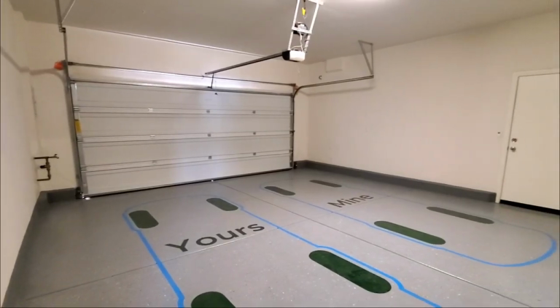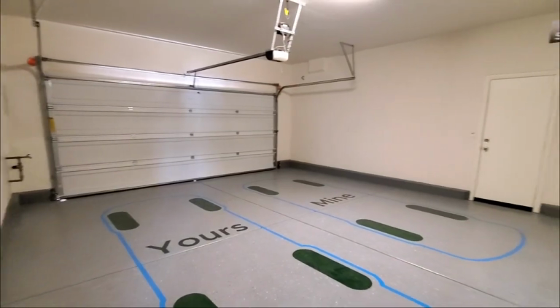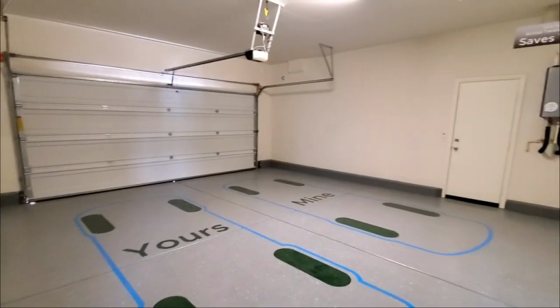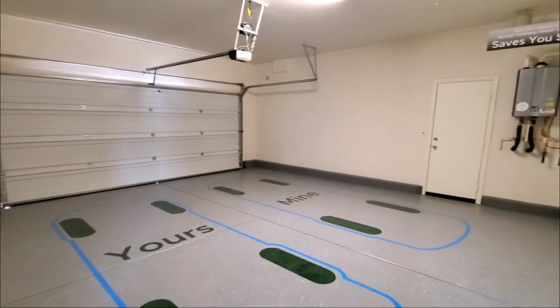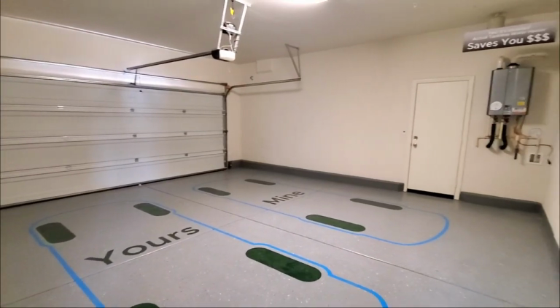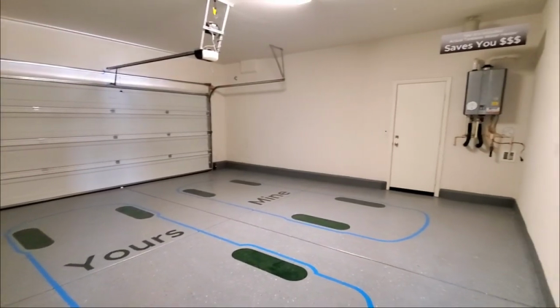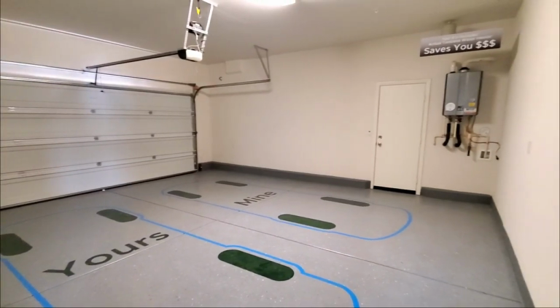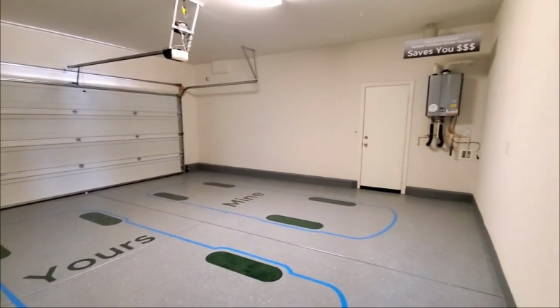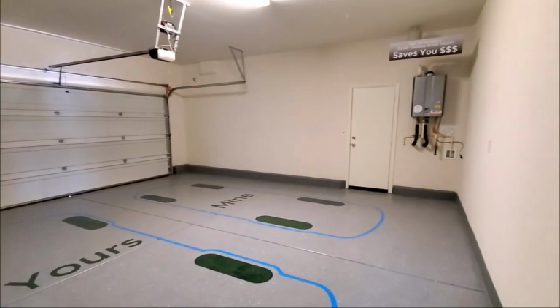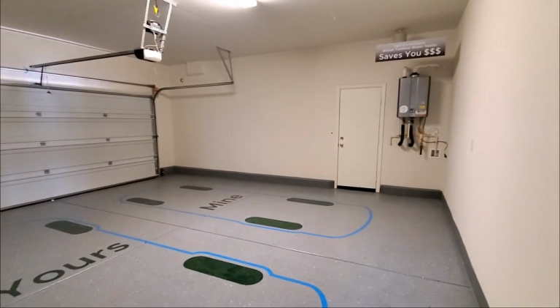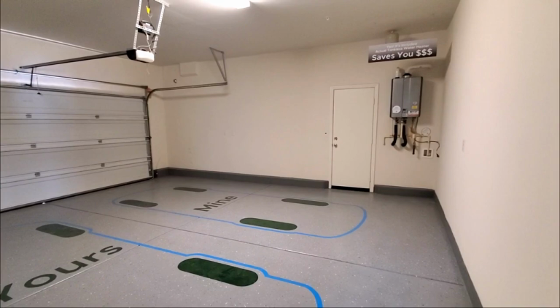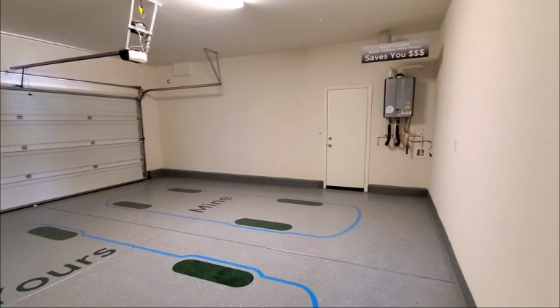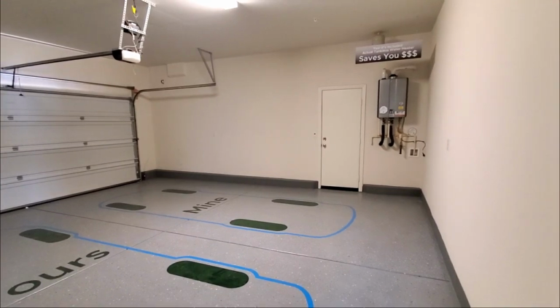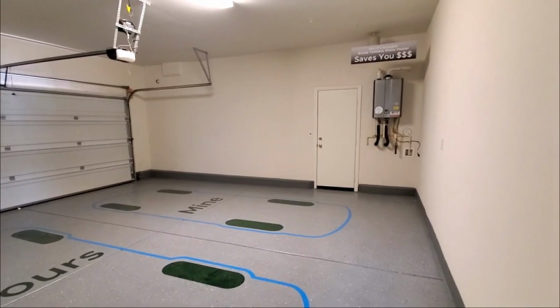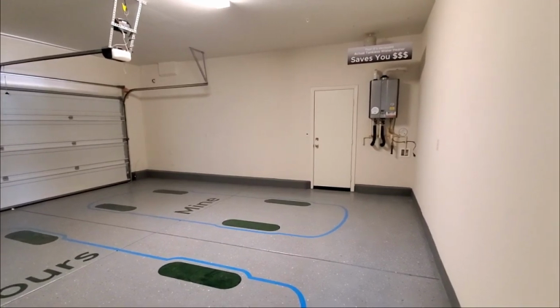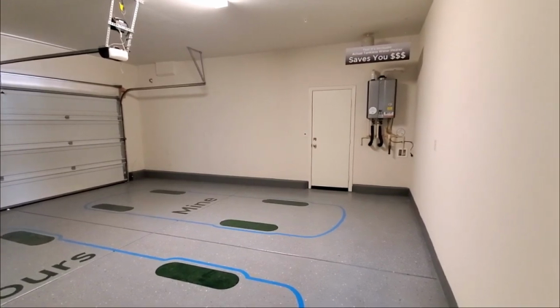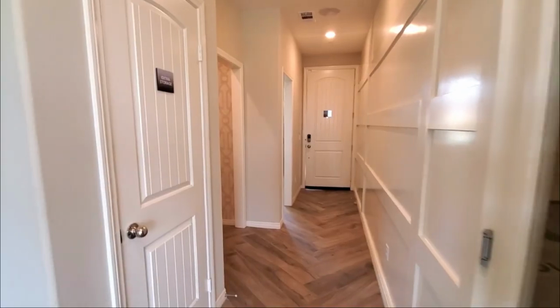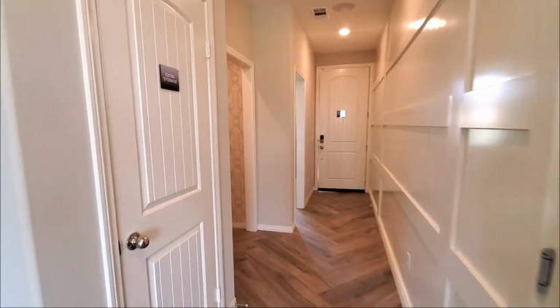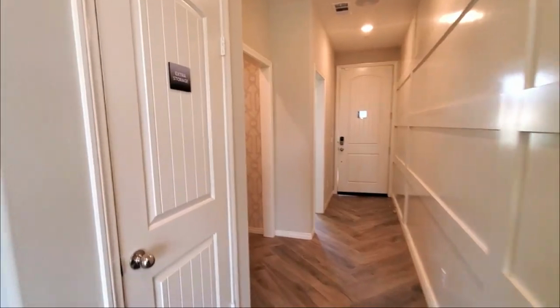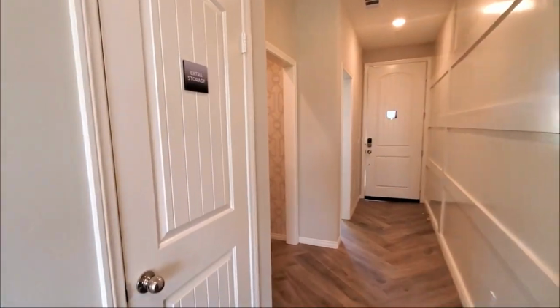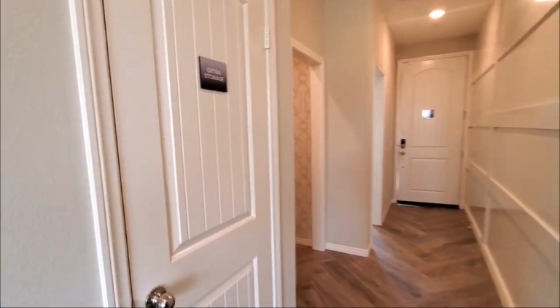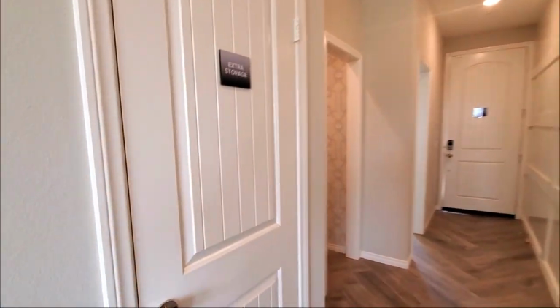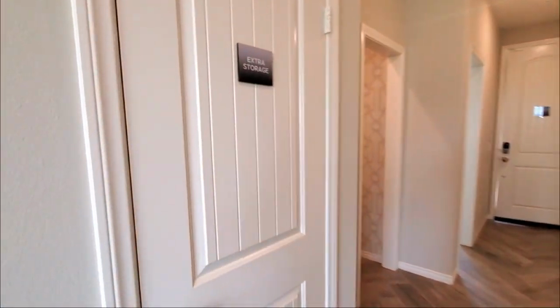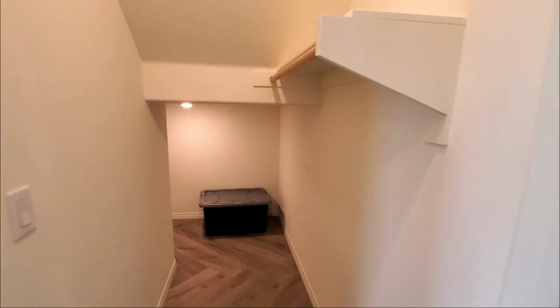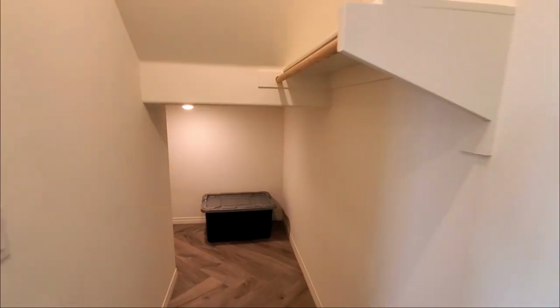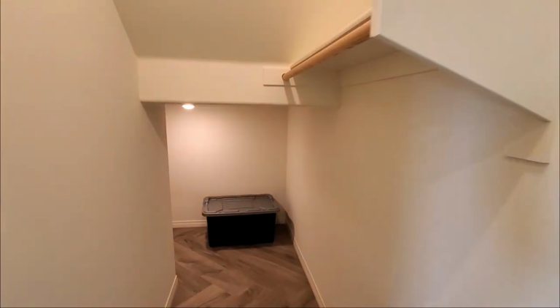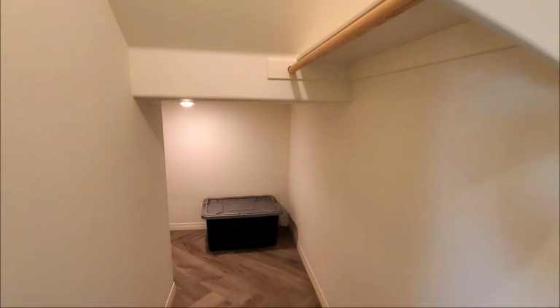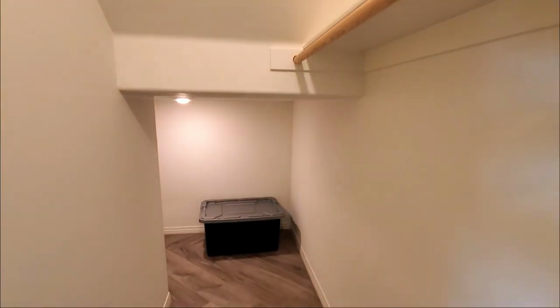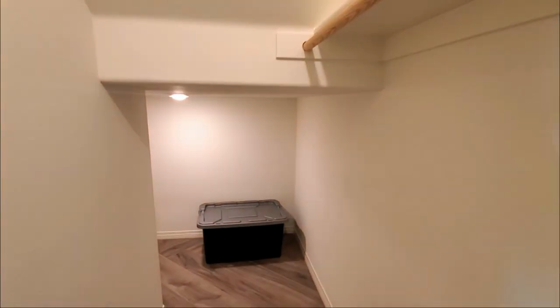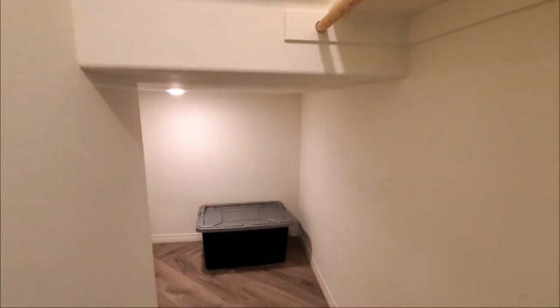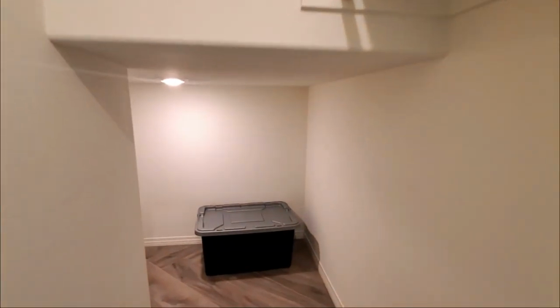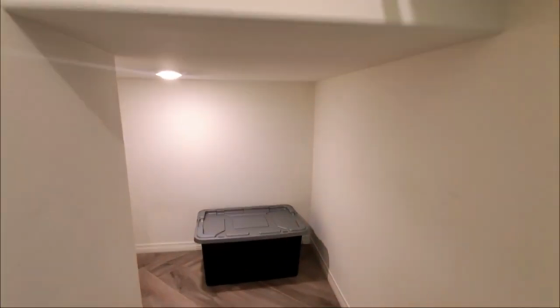Here is the two bay garage. The nice thing about the coat closet, it has additional storage as well.